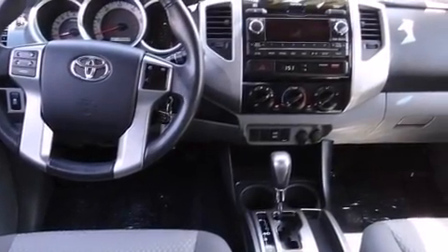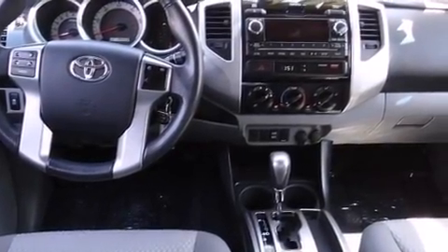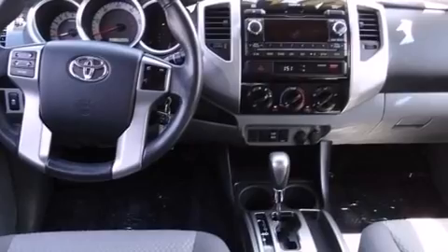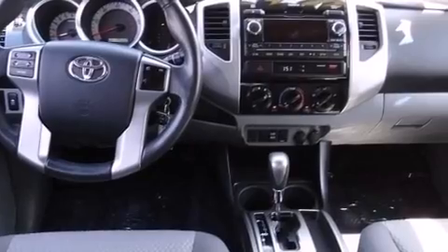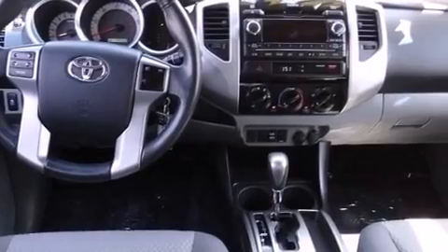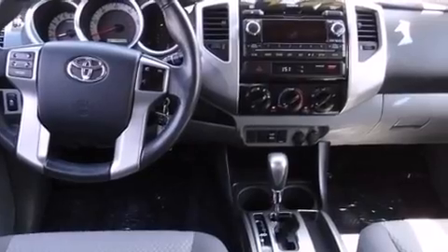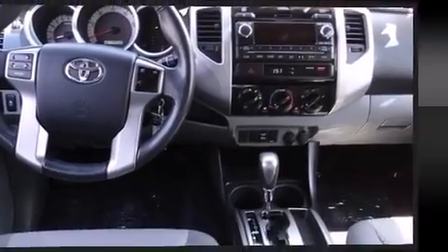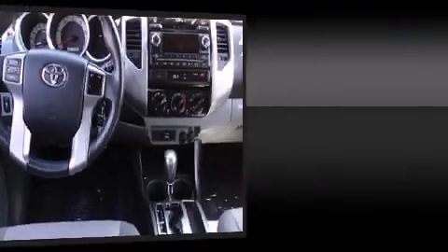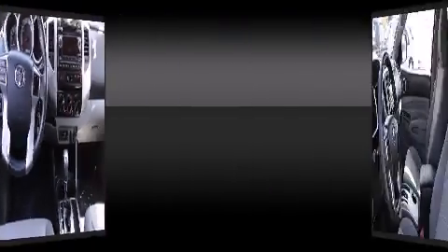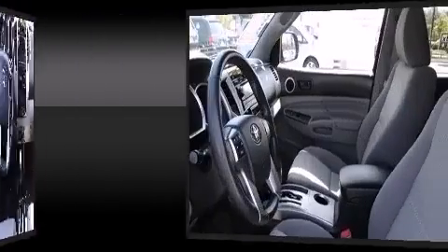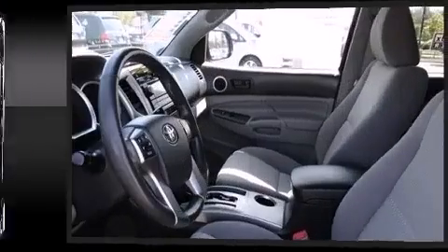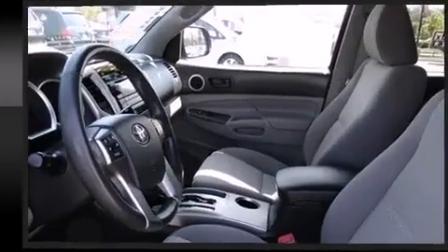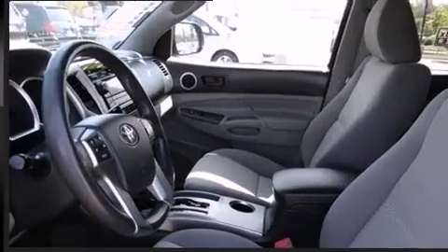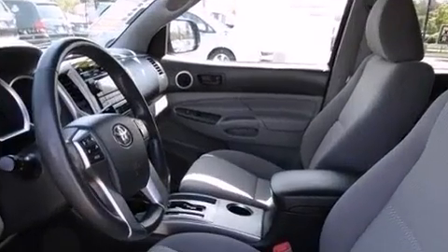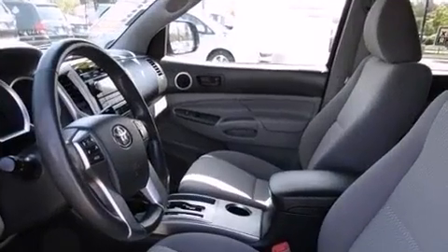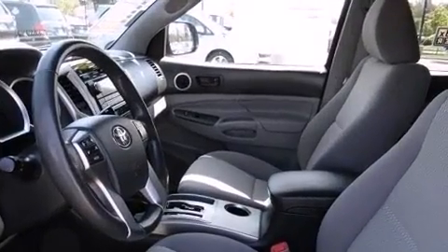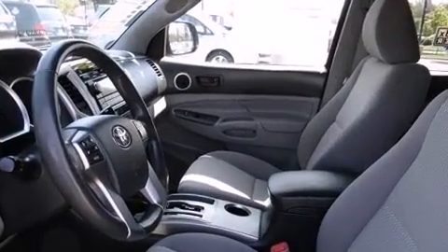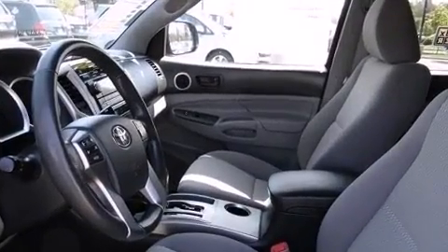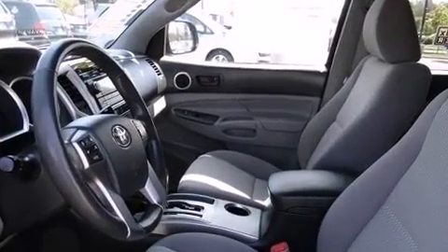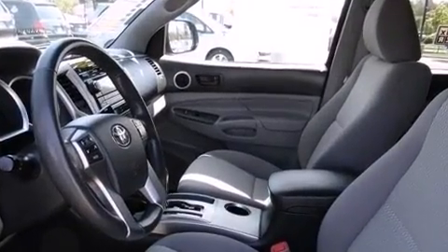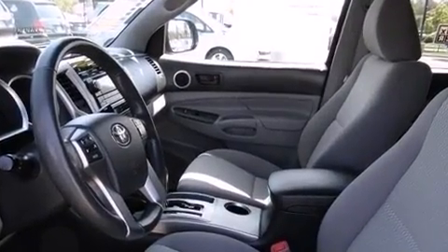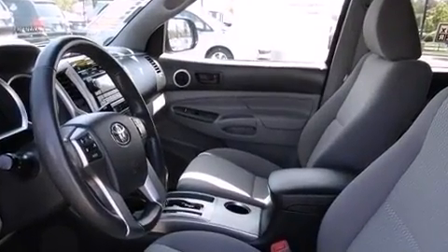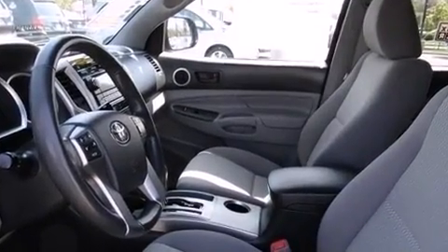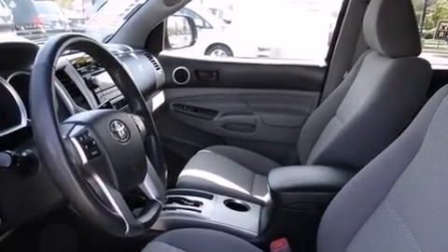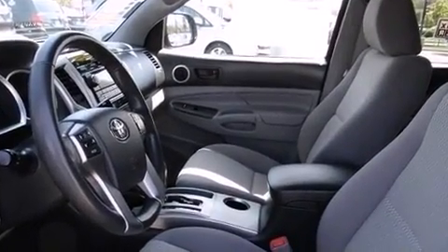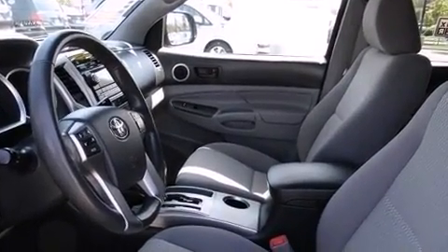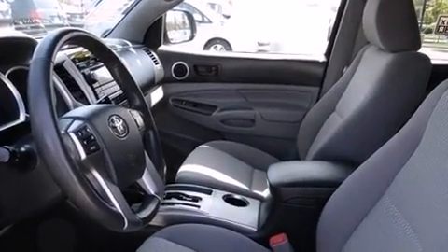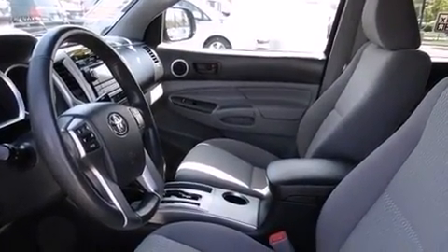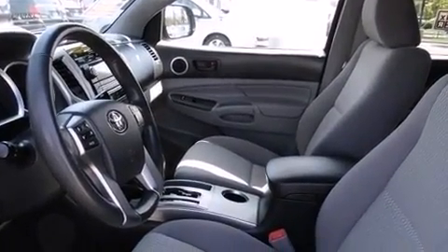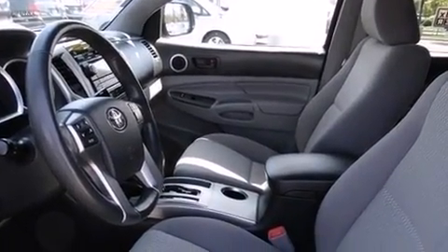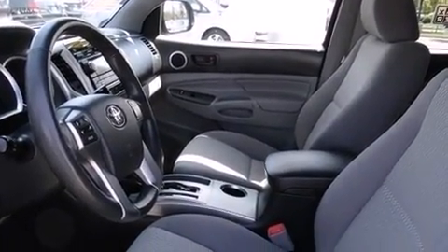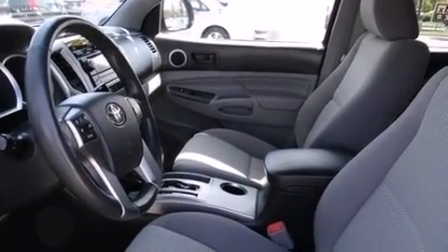Top features include a split folding rear seat, a rear step bumper, skid plates, and one-touch window functionality.